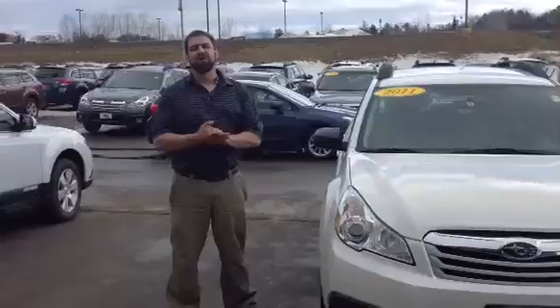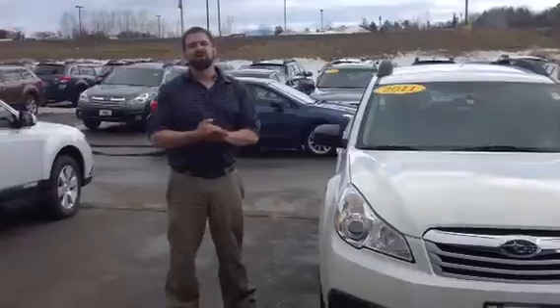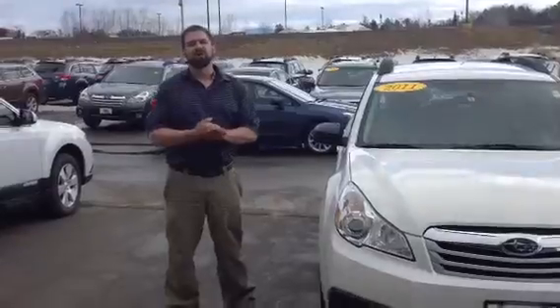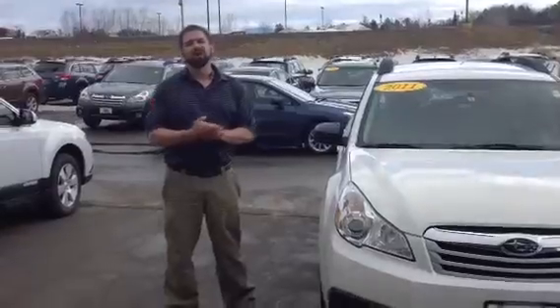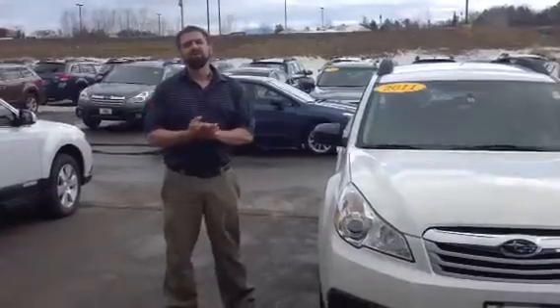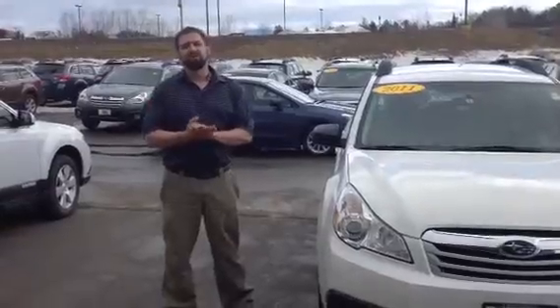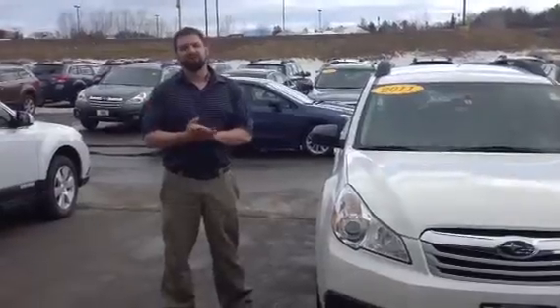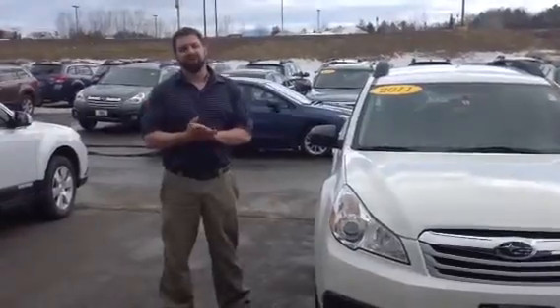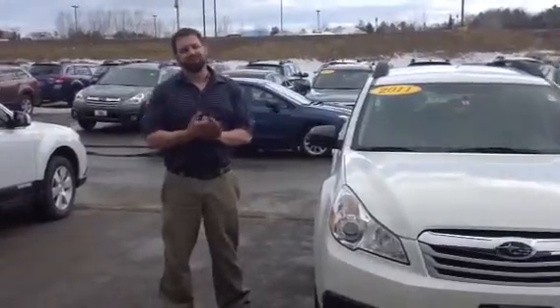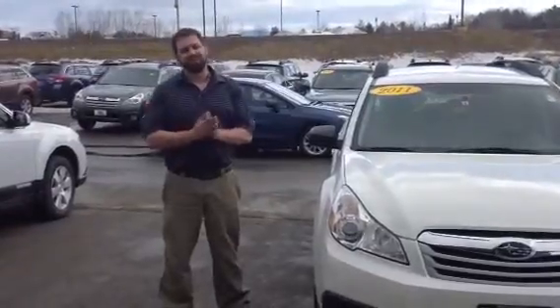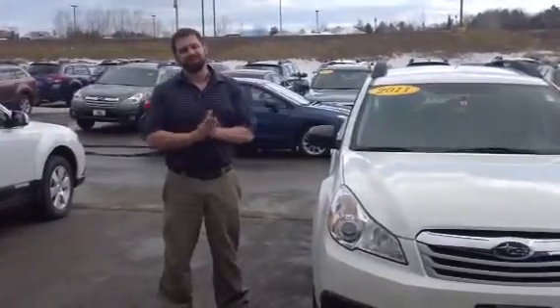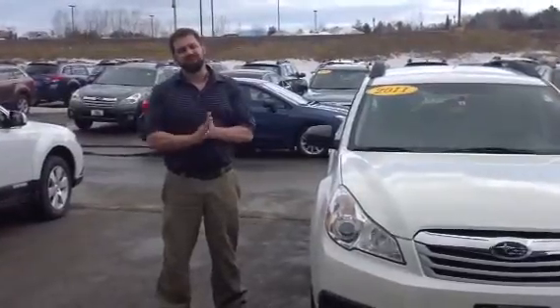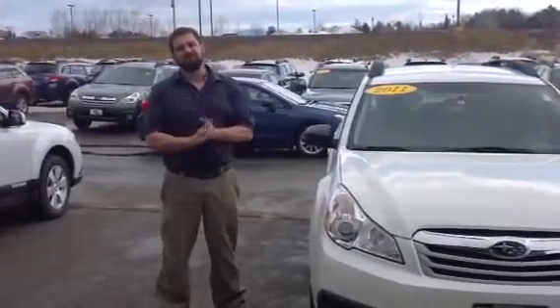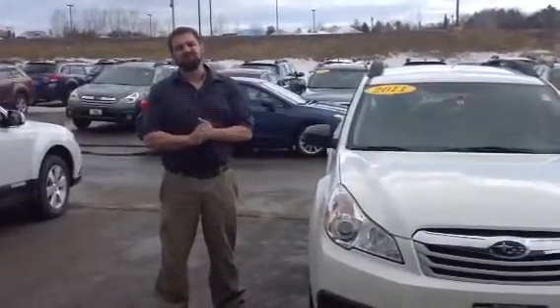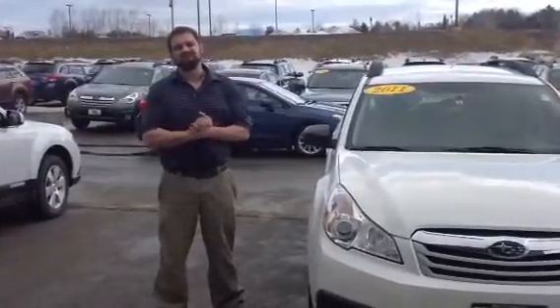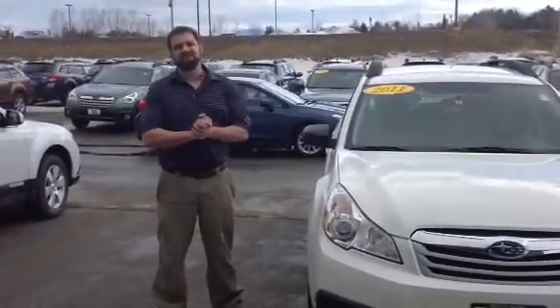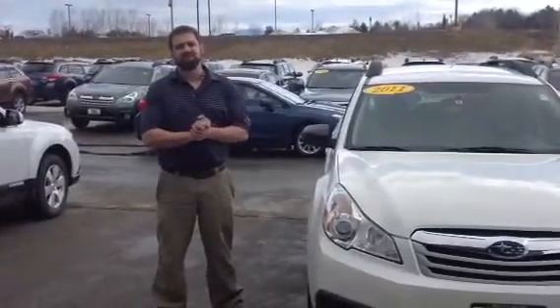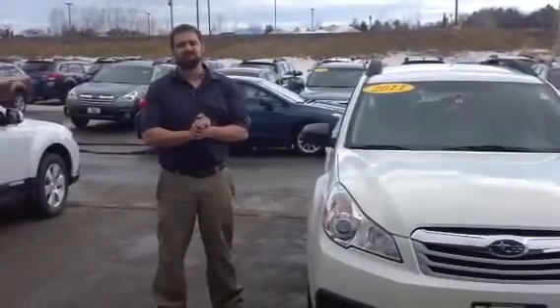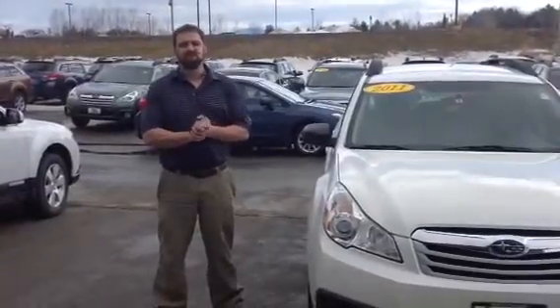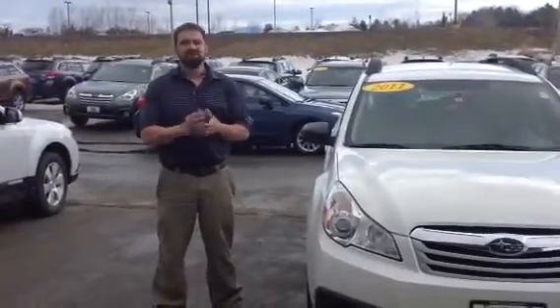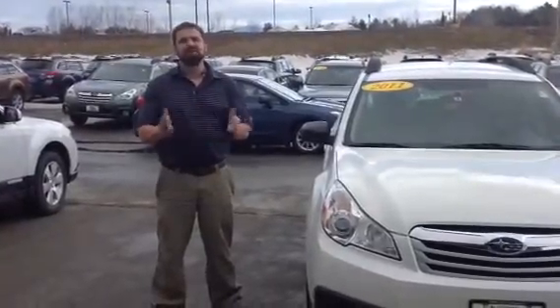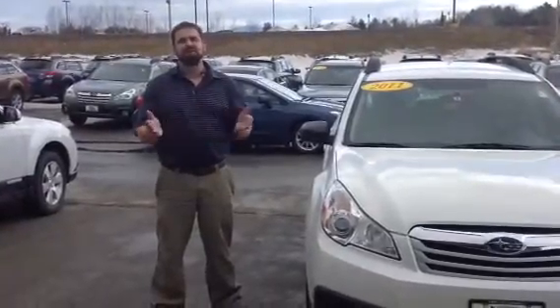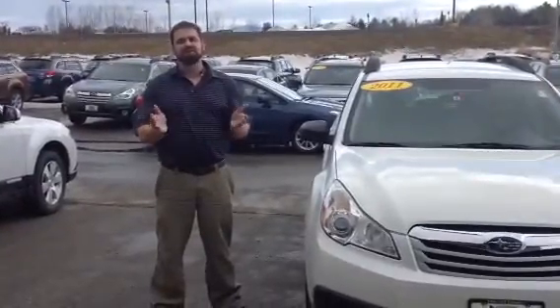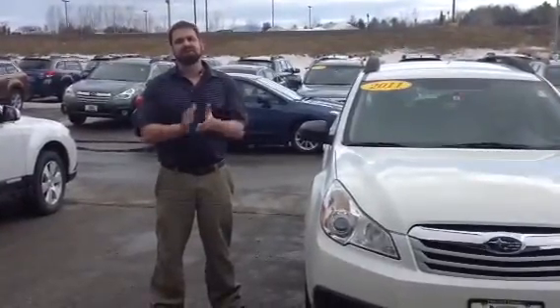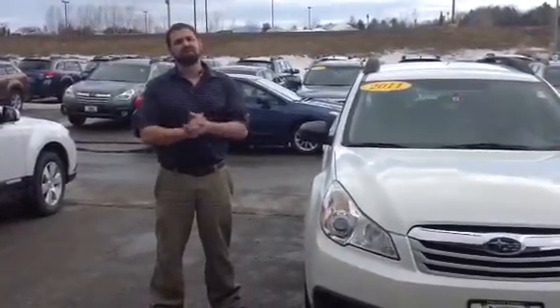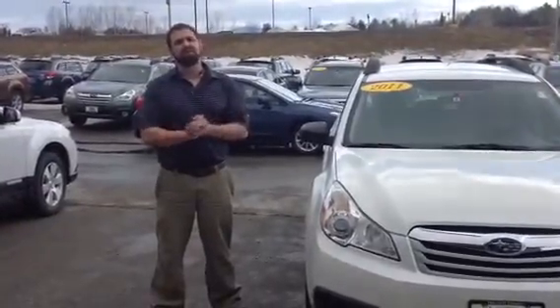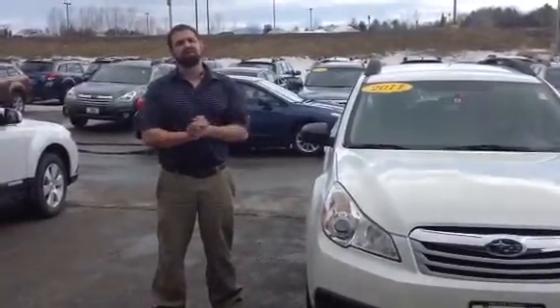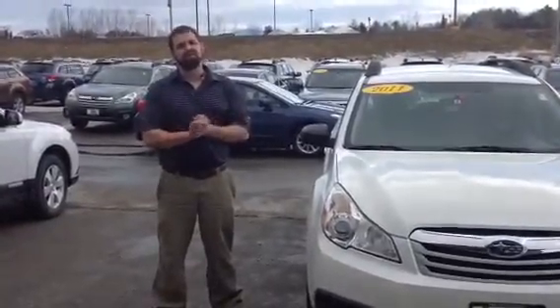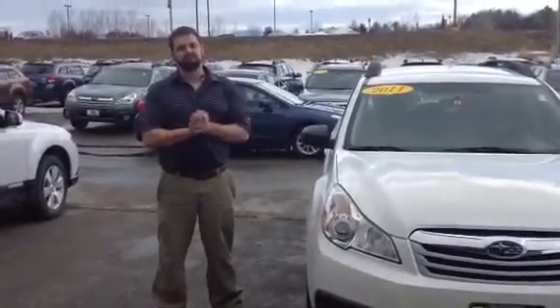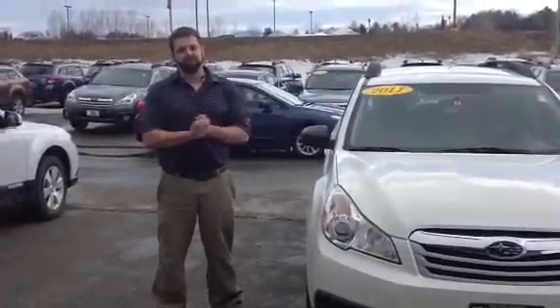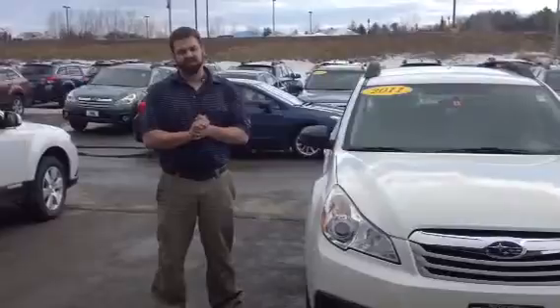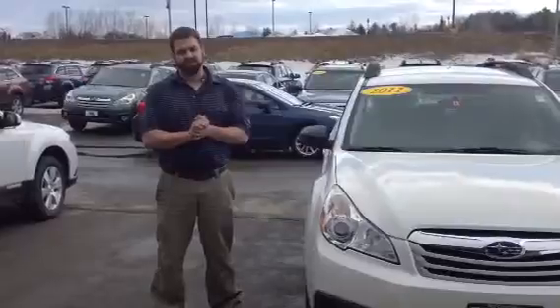Good morning, Laurie. My name is Mike Rivett. I'm a sales consultant here at Twin City Subaru. We're very excited that you thought of us in your vehicle search.